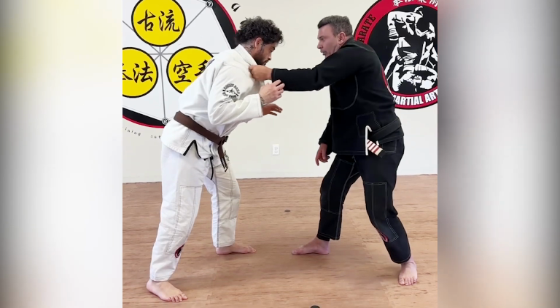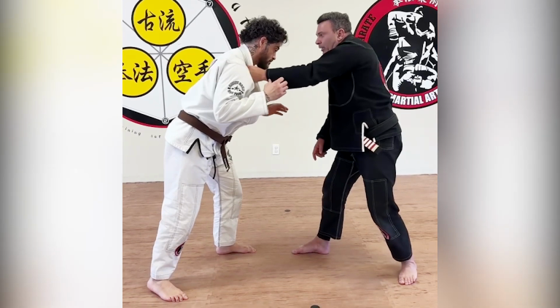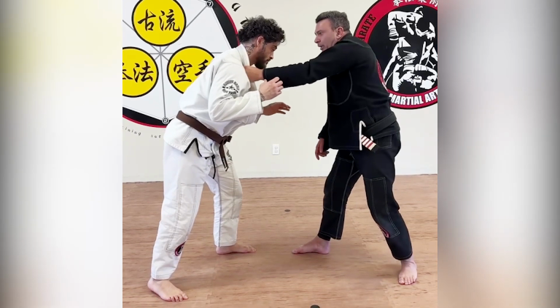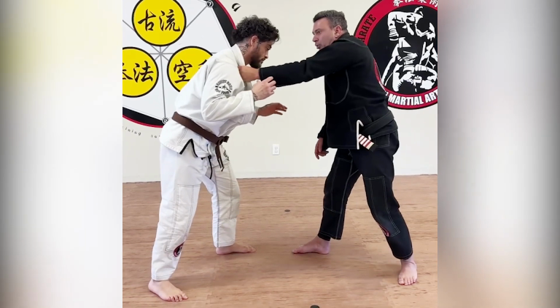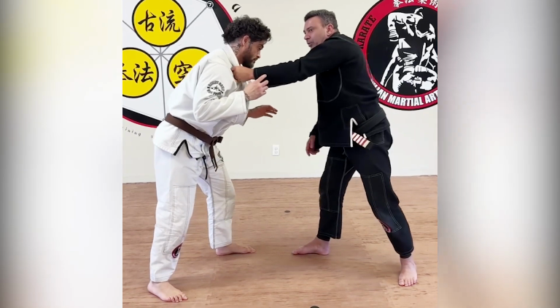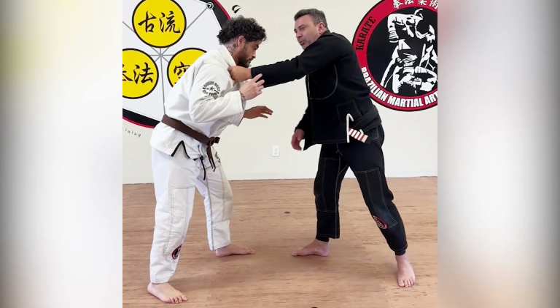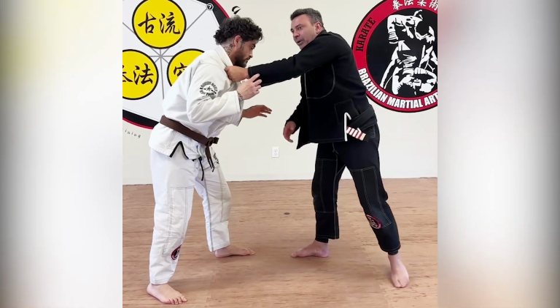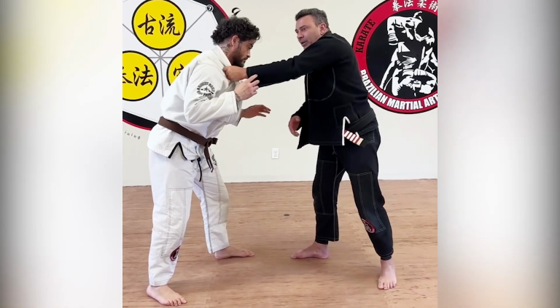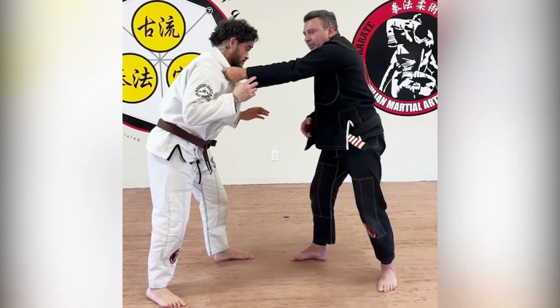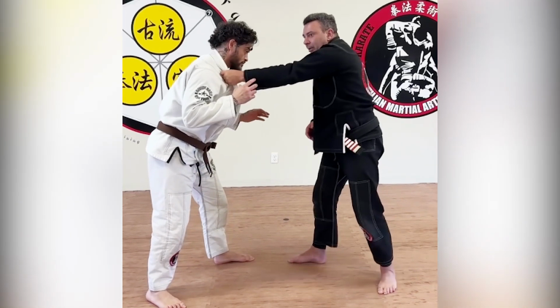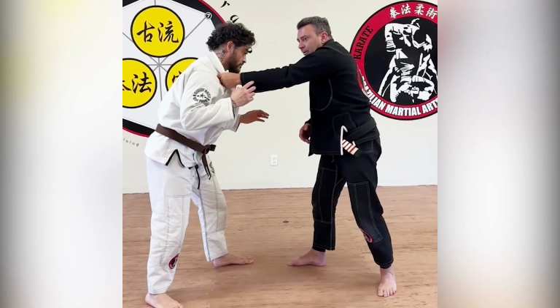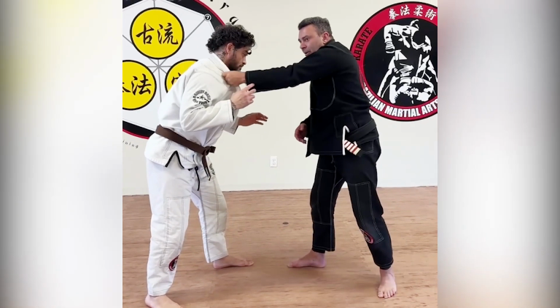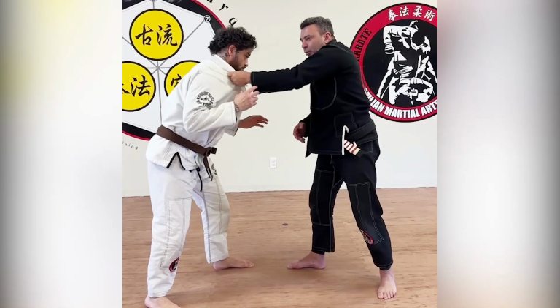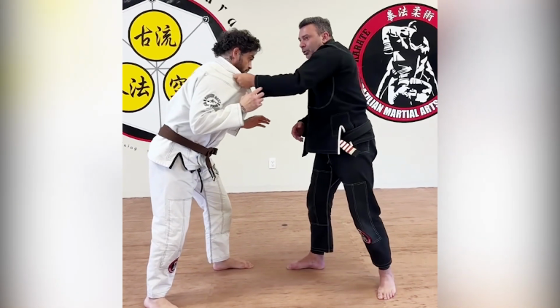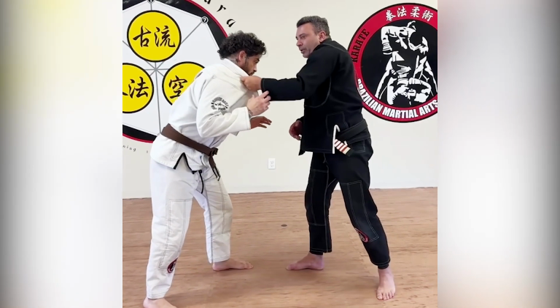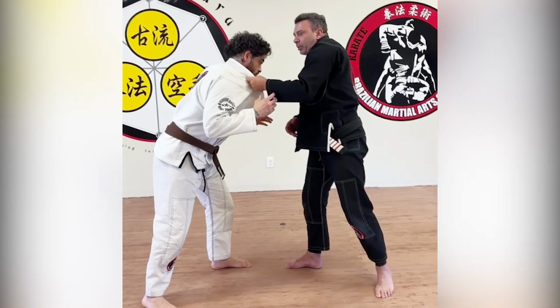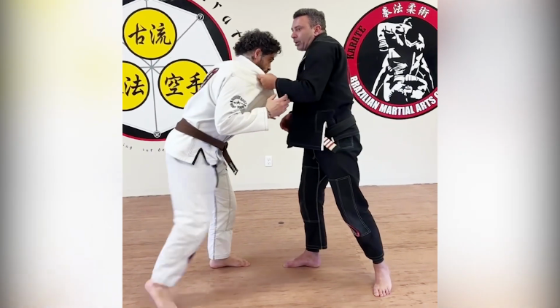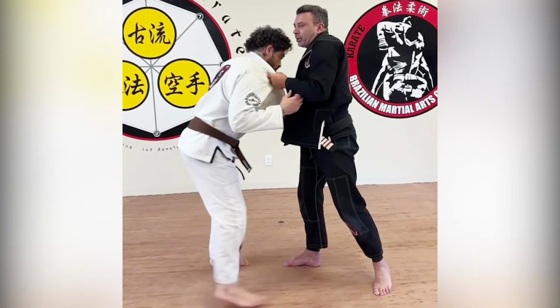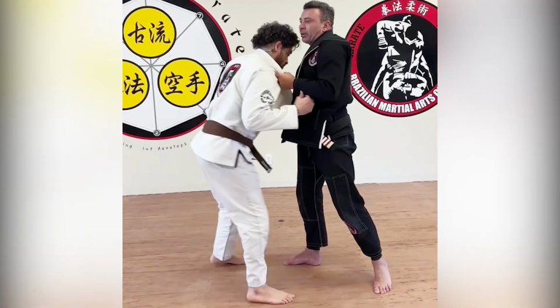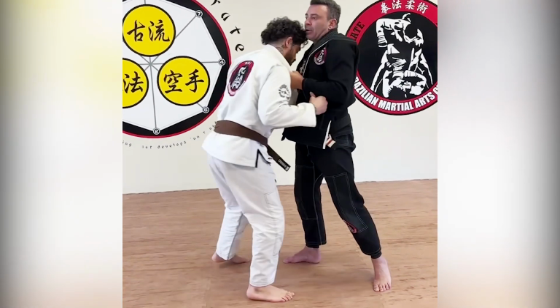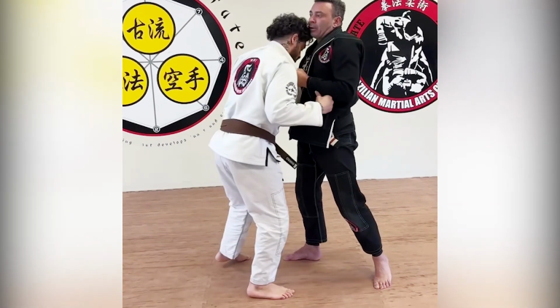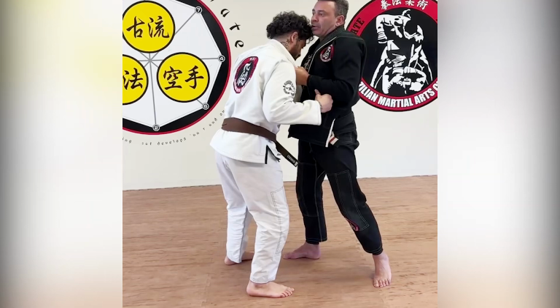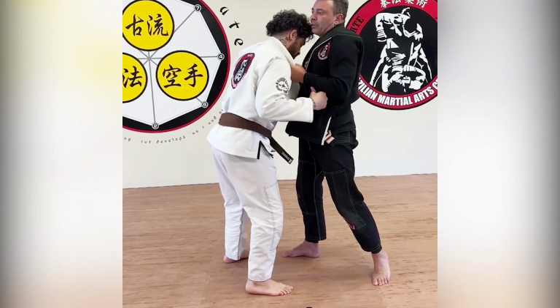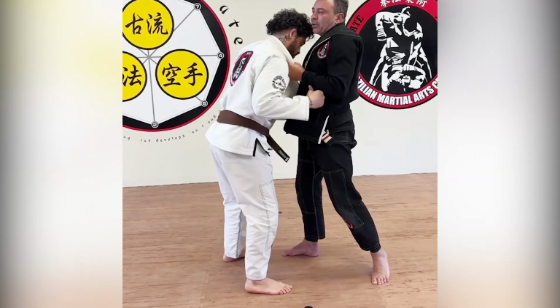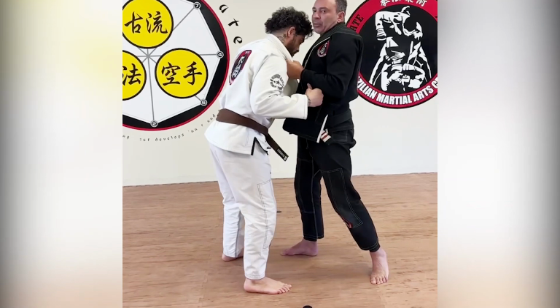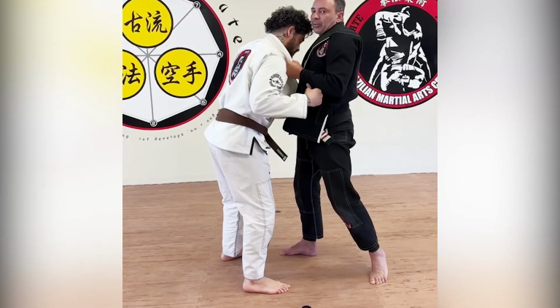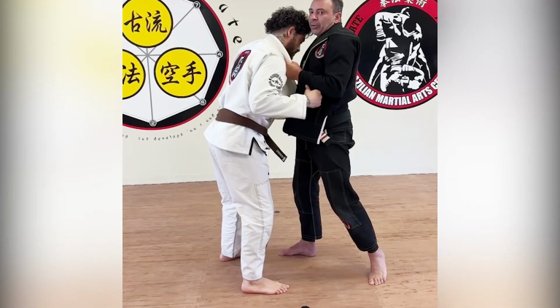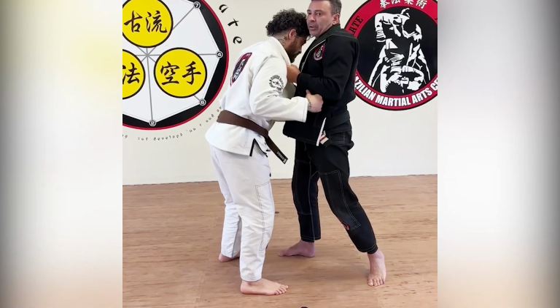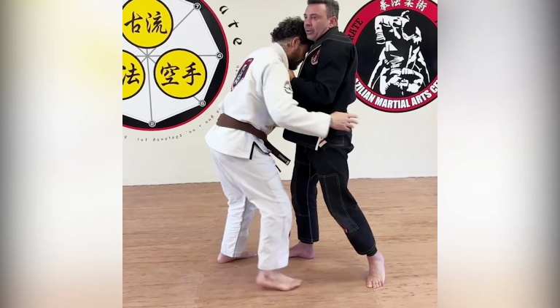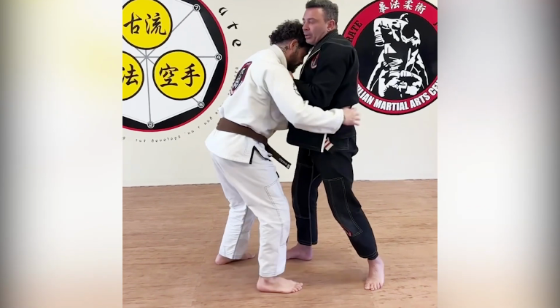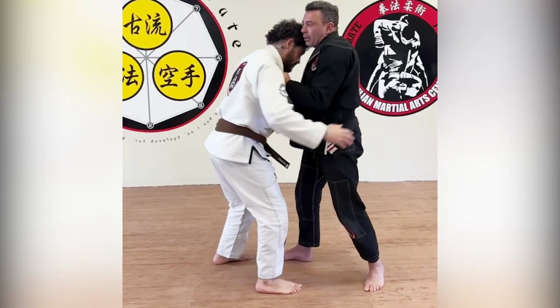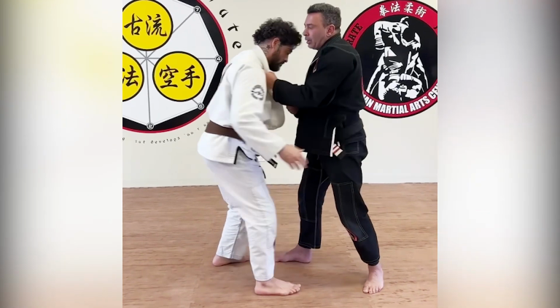Every time I teach this, people make the same mistake. They pull towards him here — and this is gonna come on top of me.